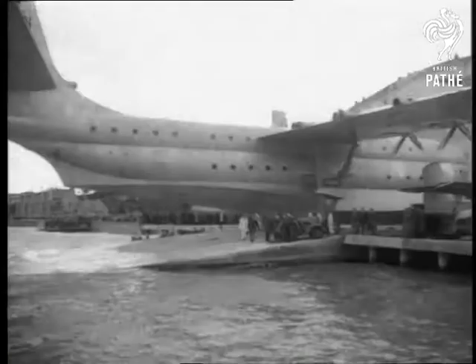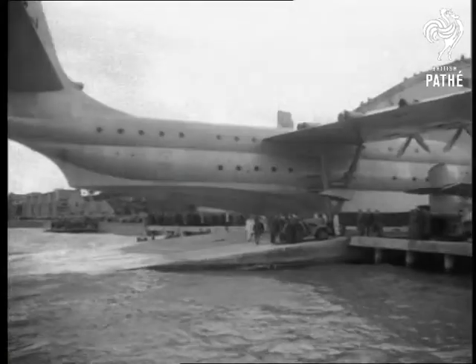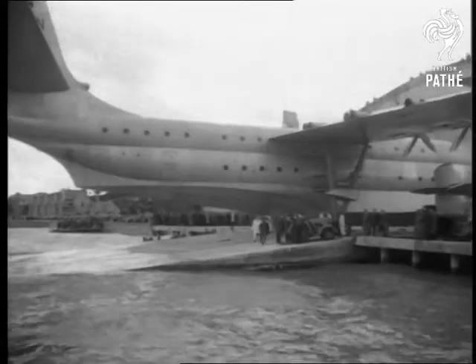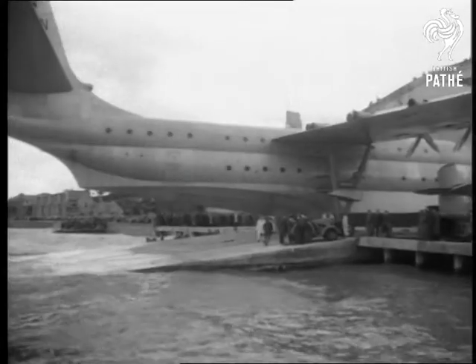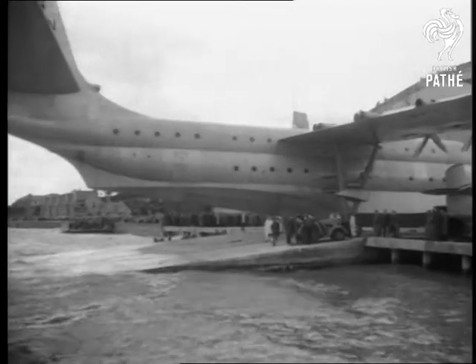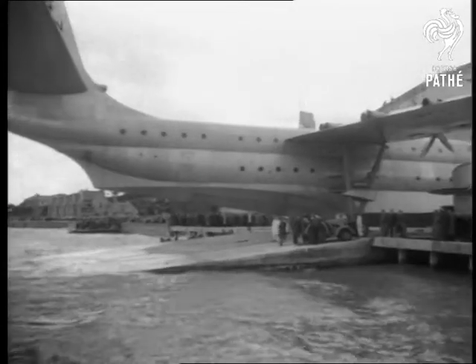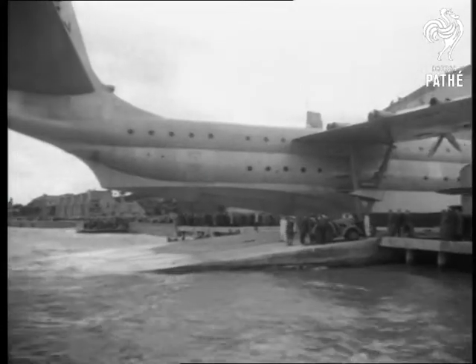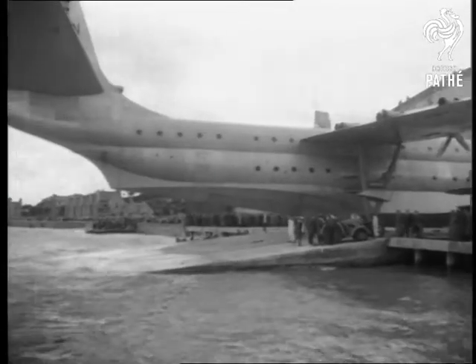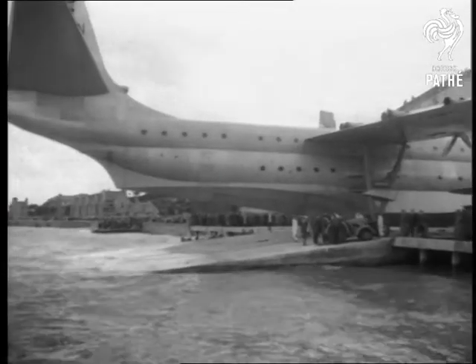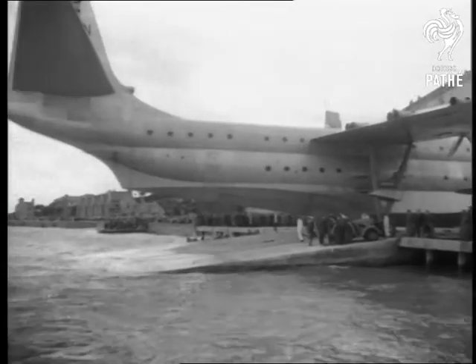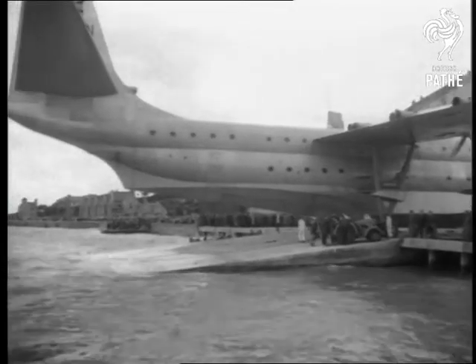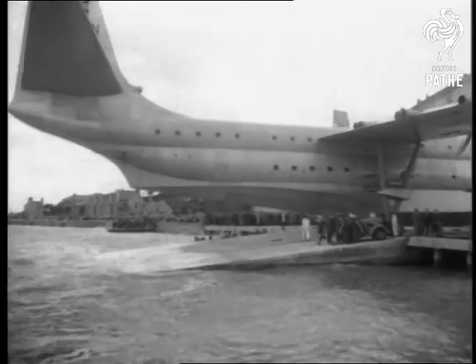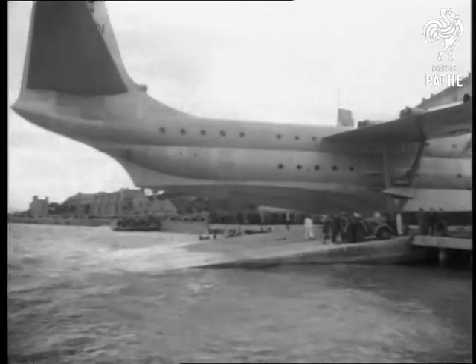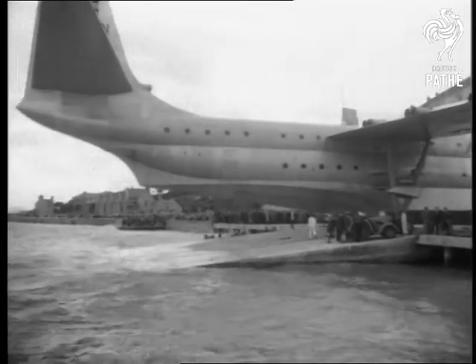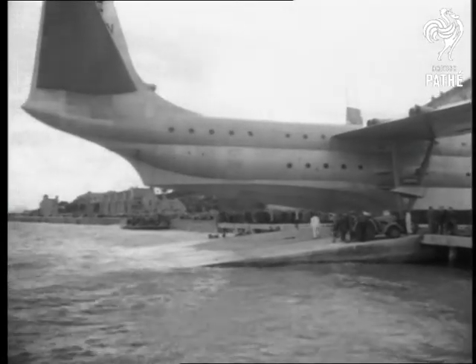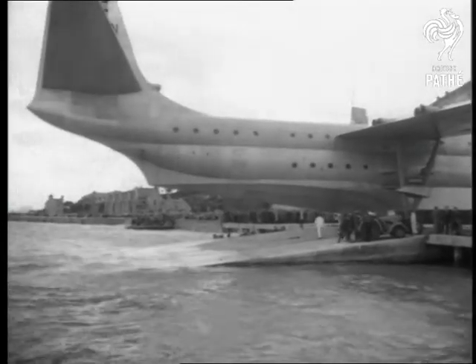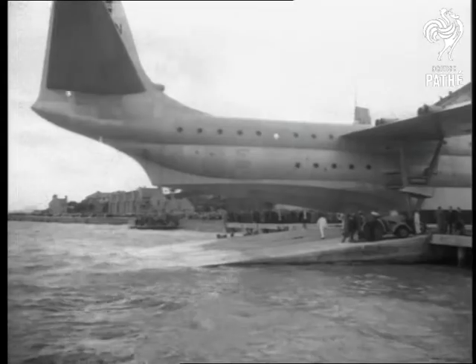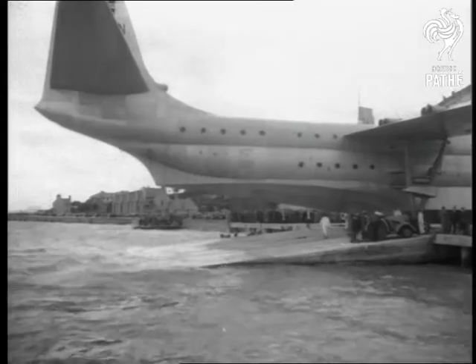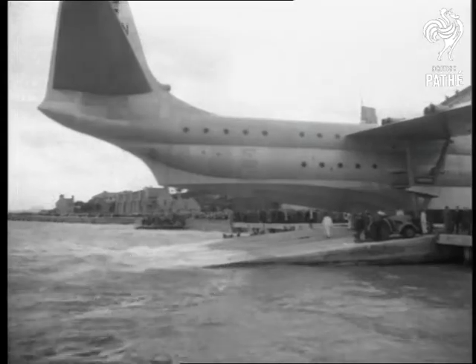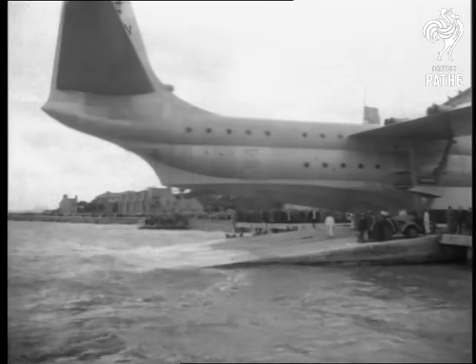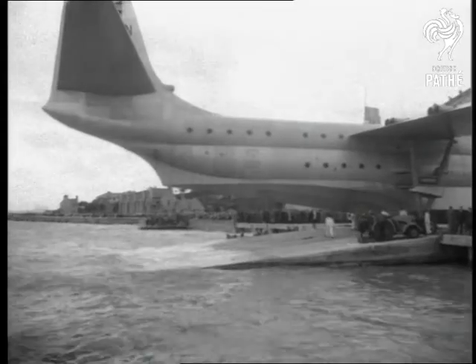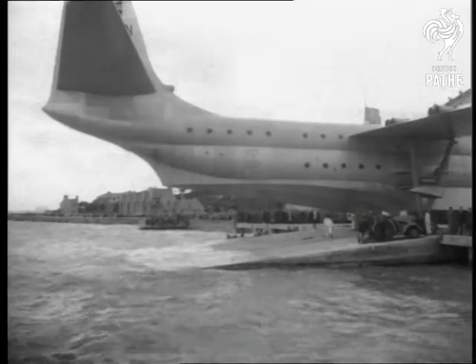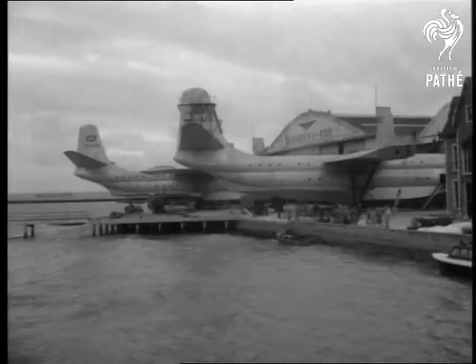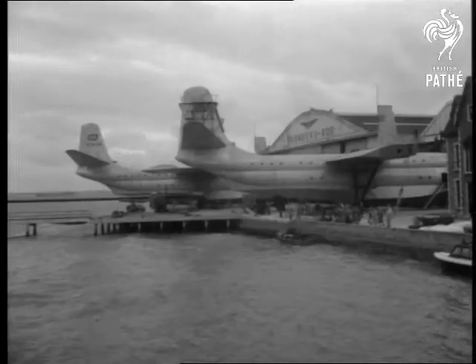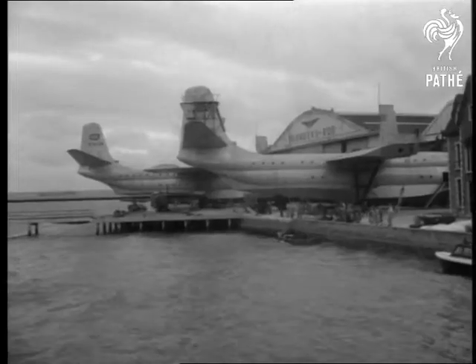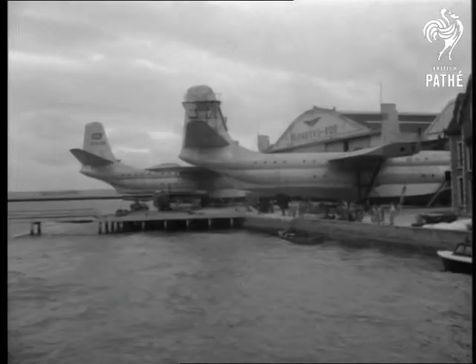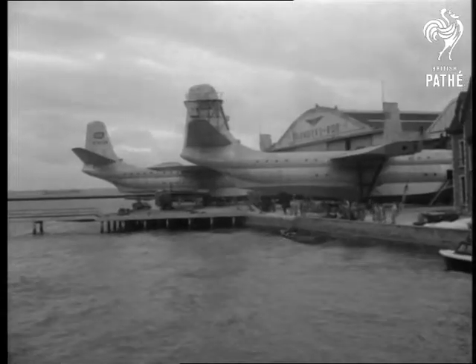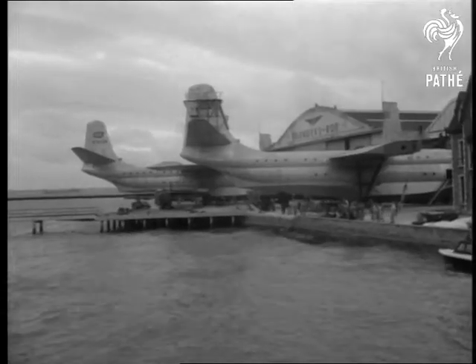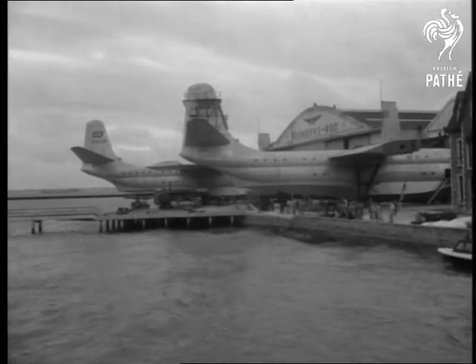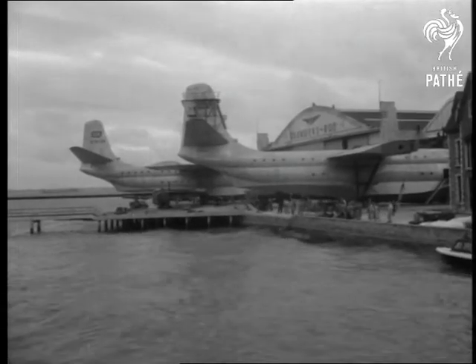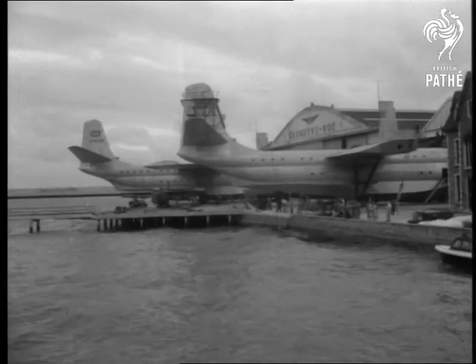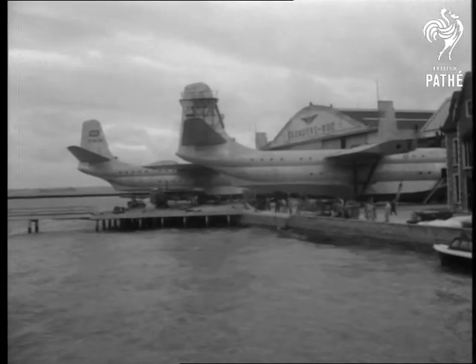Ten prop jet engines, eight of them coupled in pairs, will give a total of 35,000 horsepower.